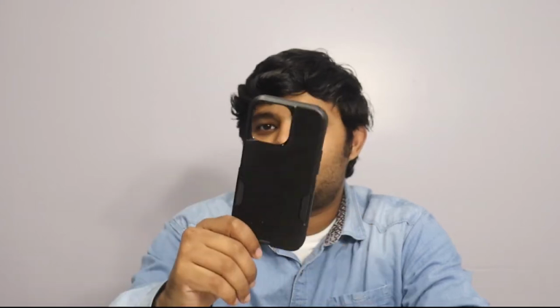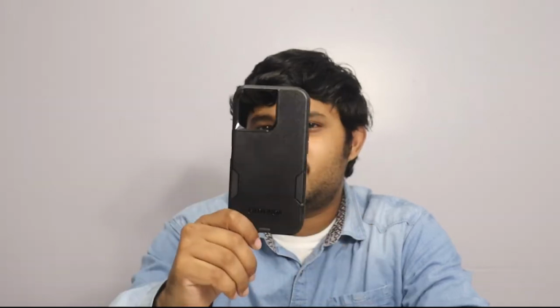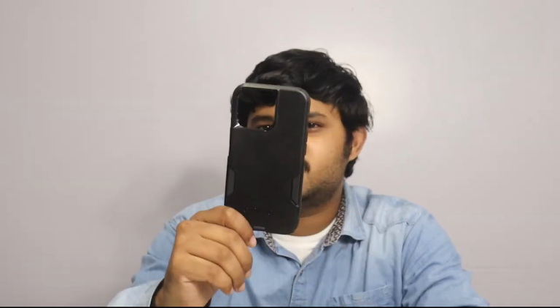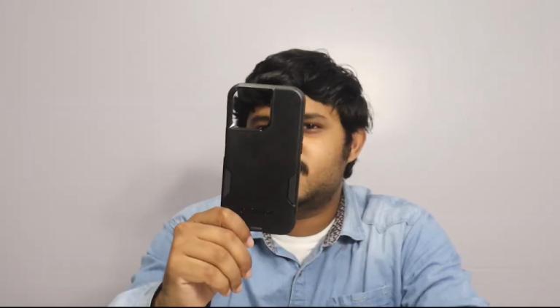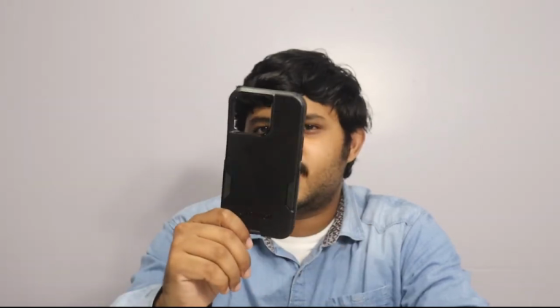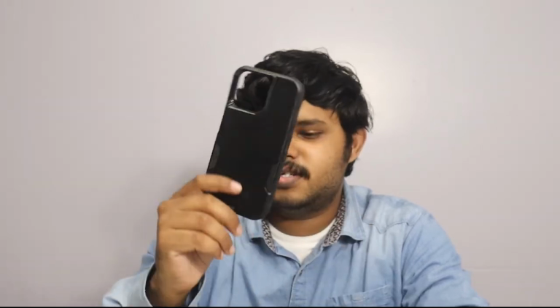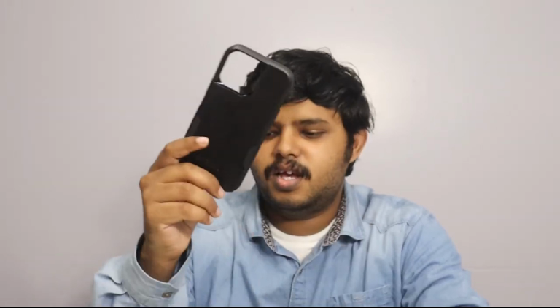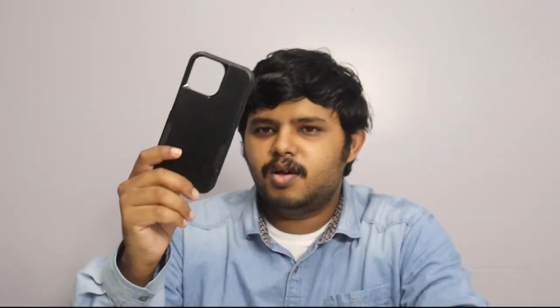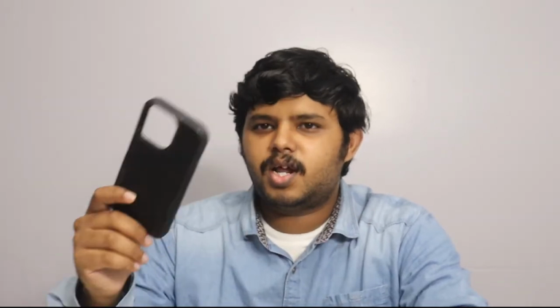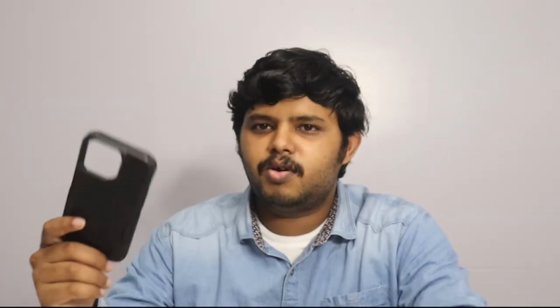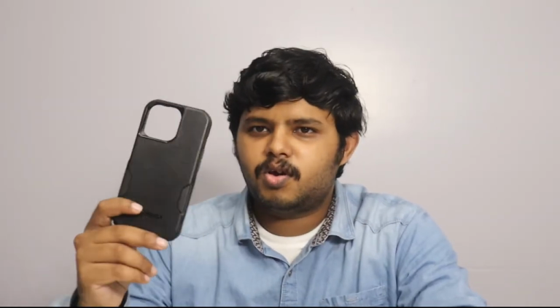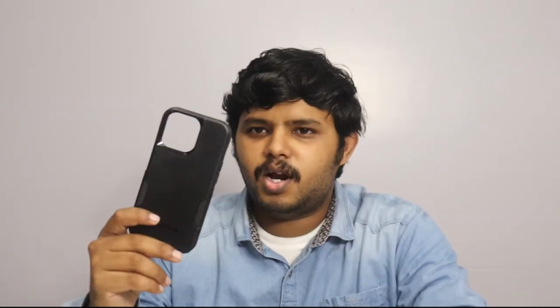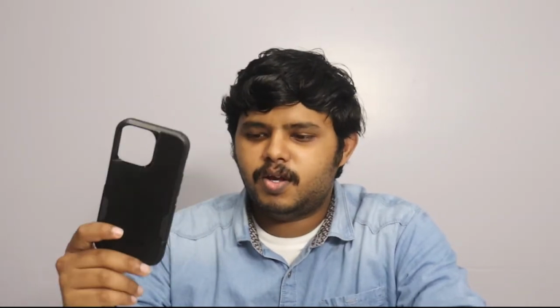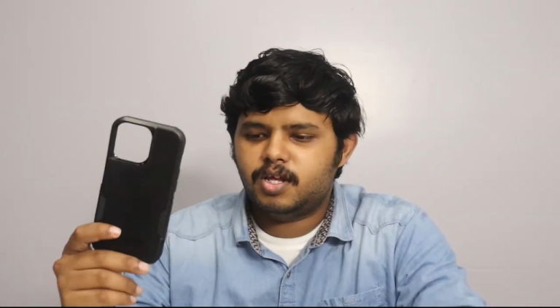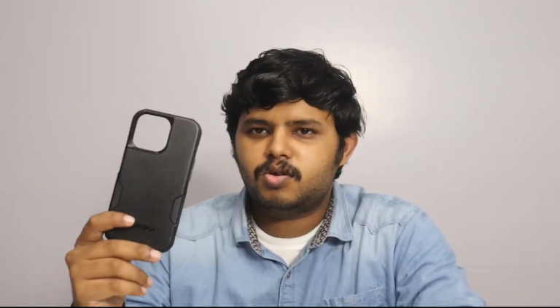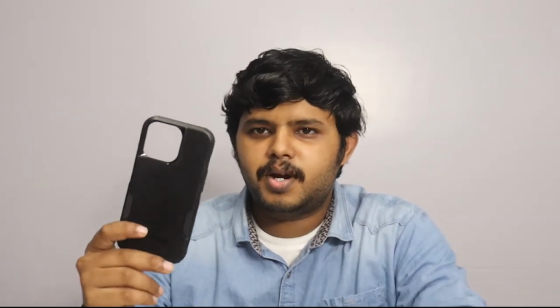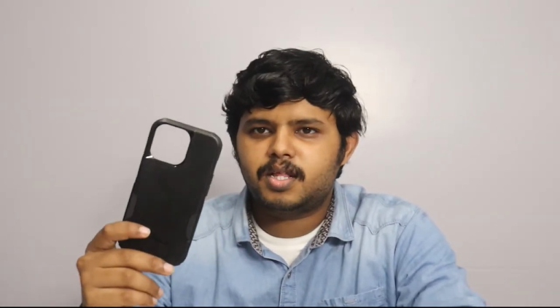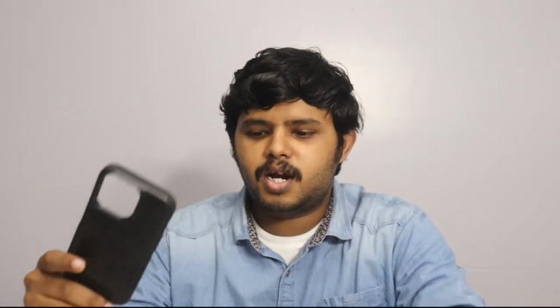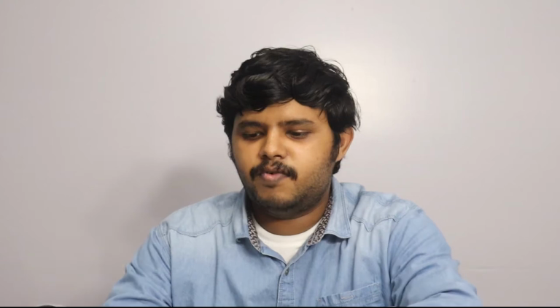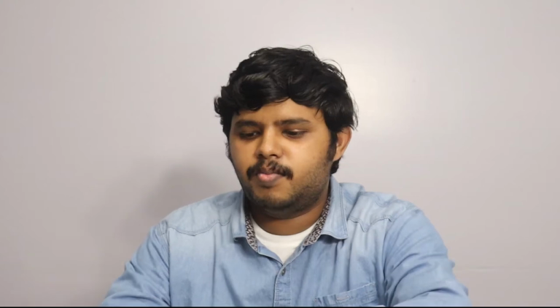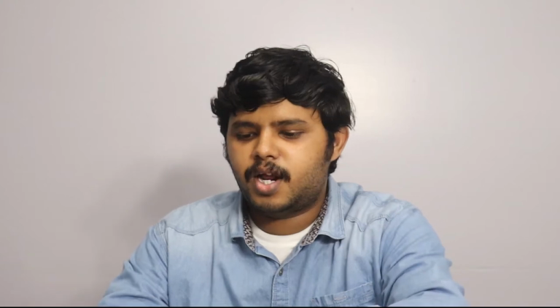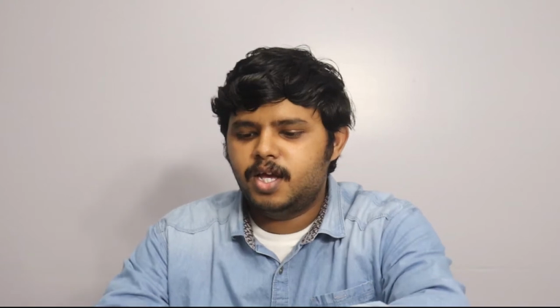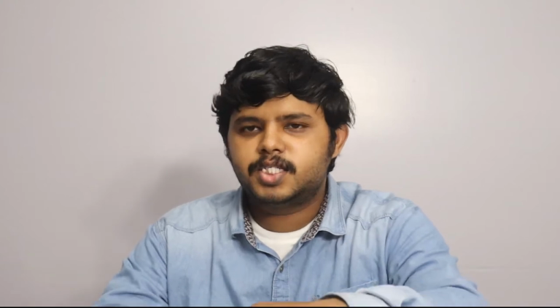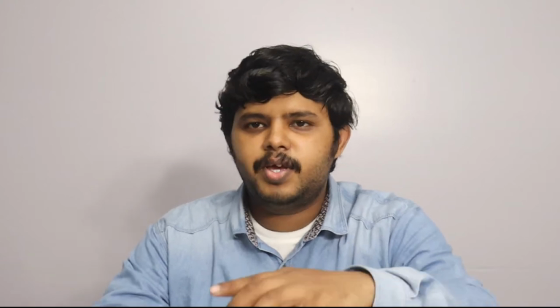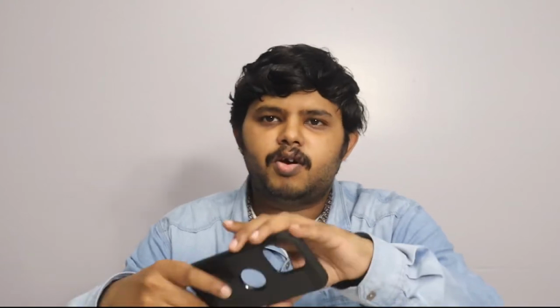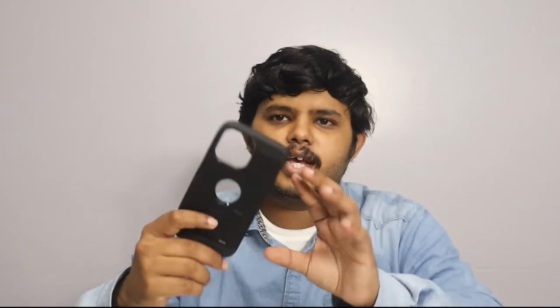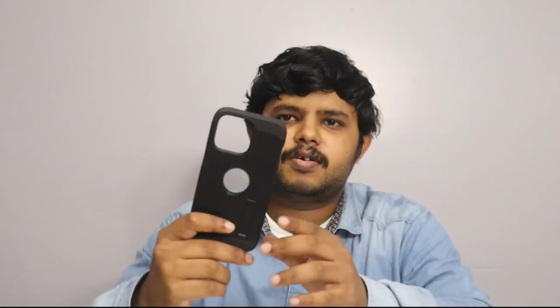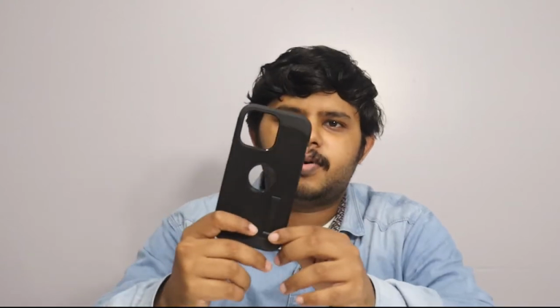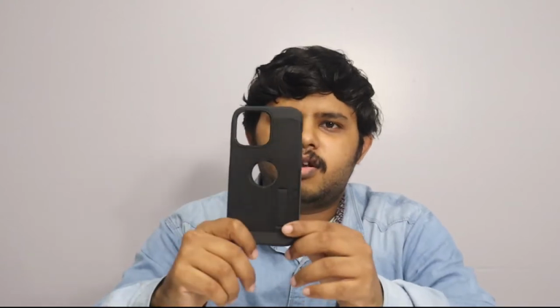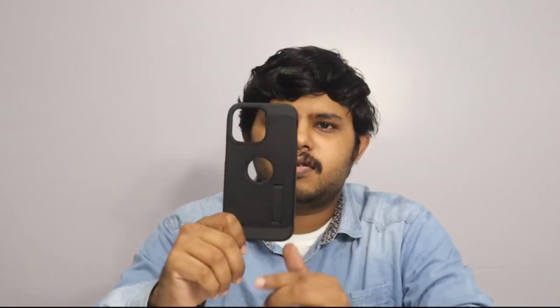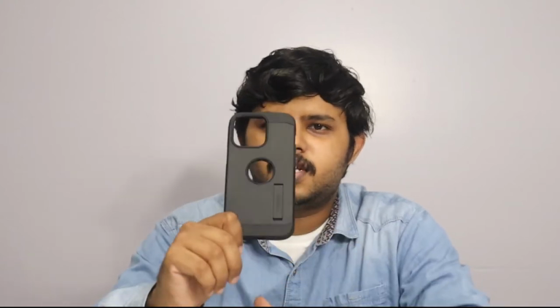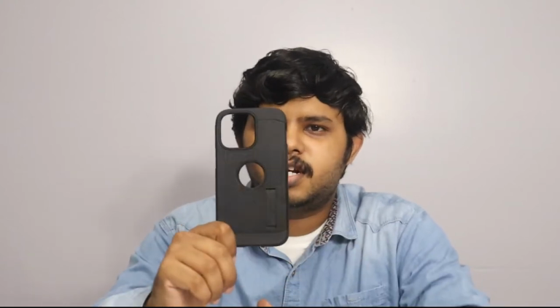This case is $40, but the quality is better. The other case is $16.